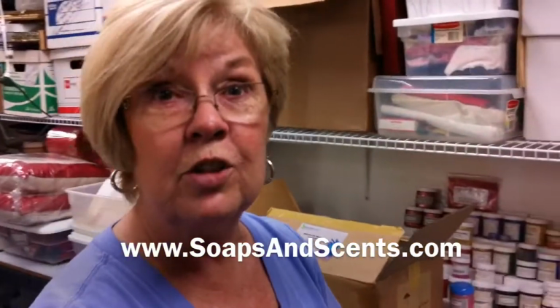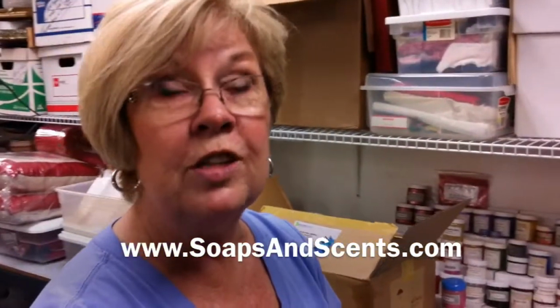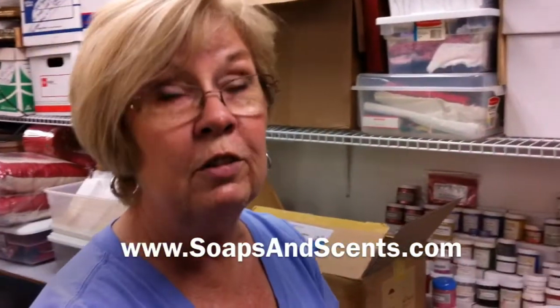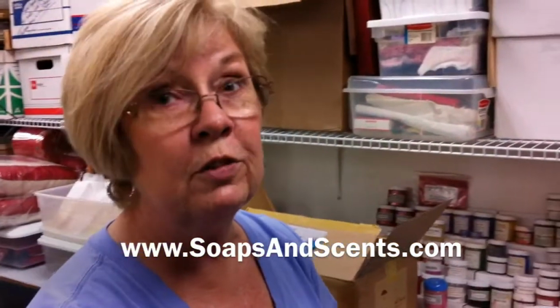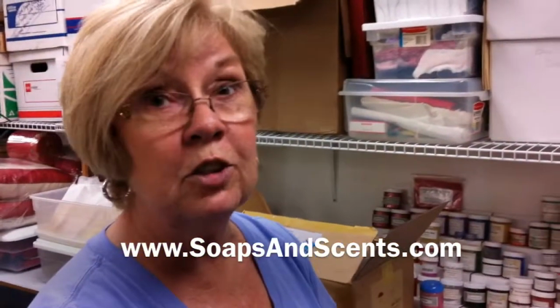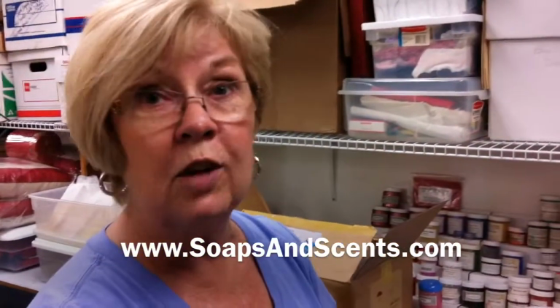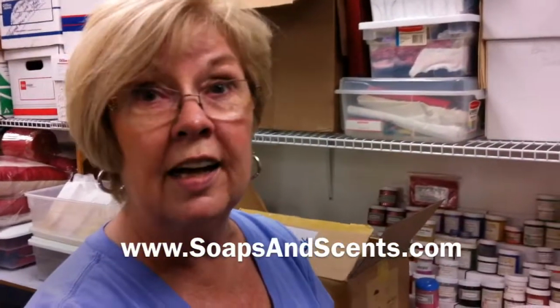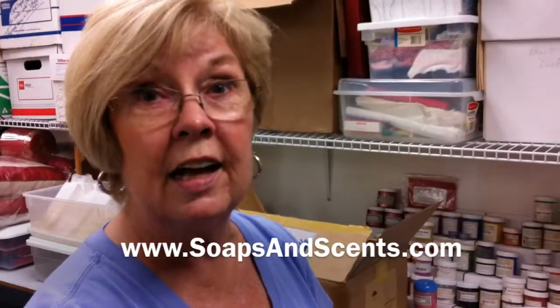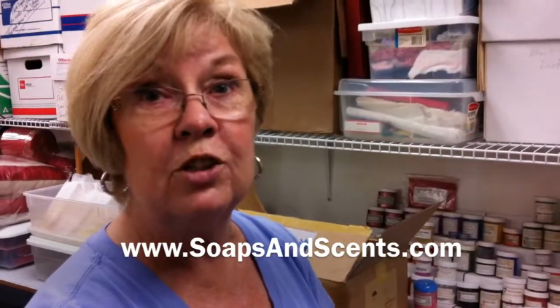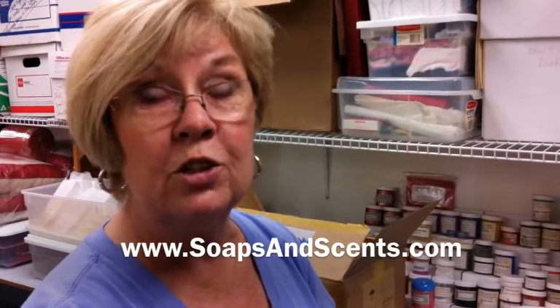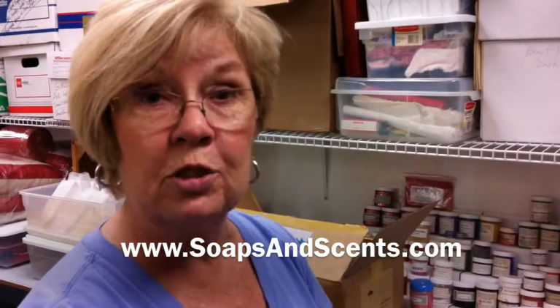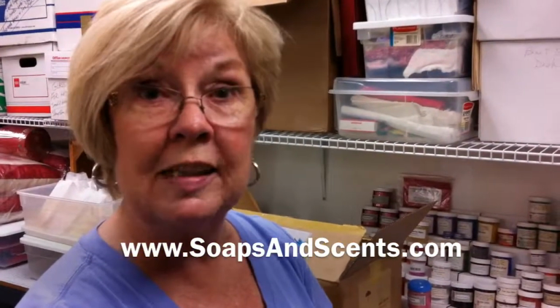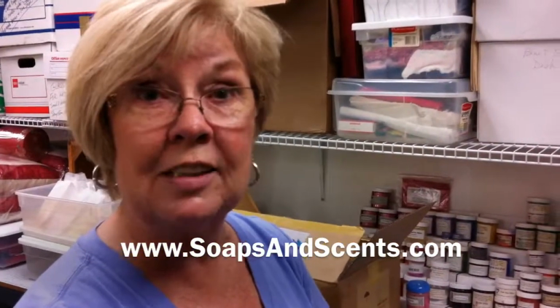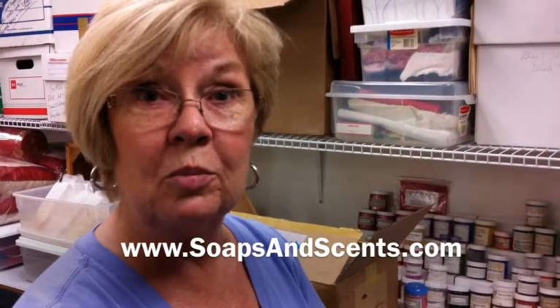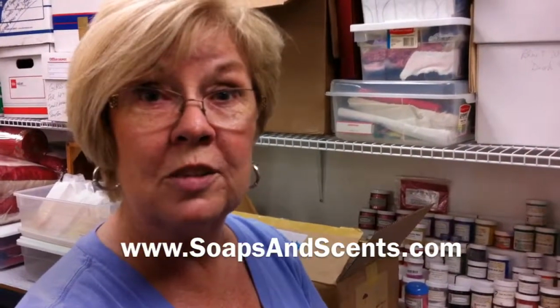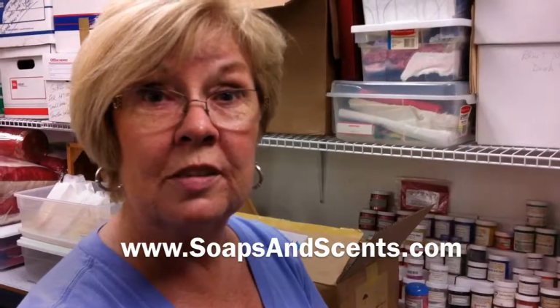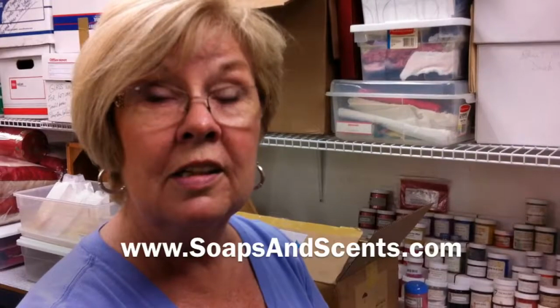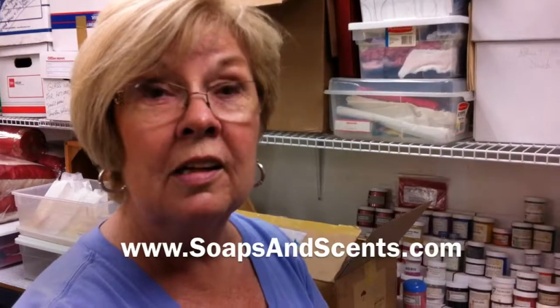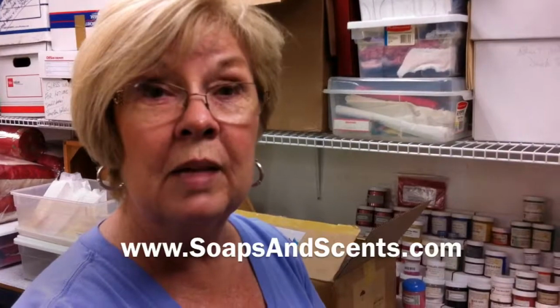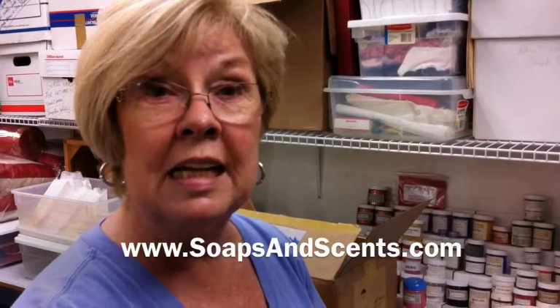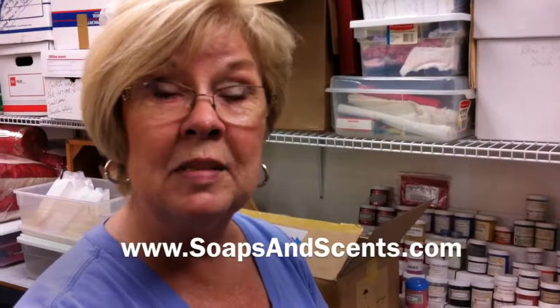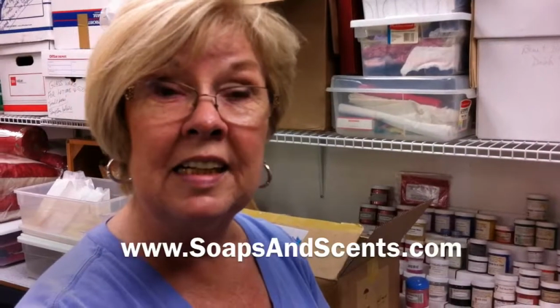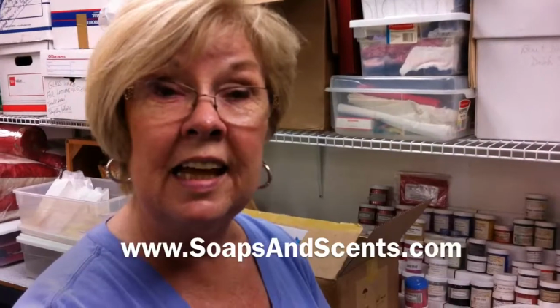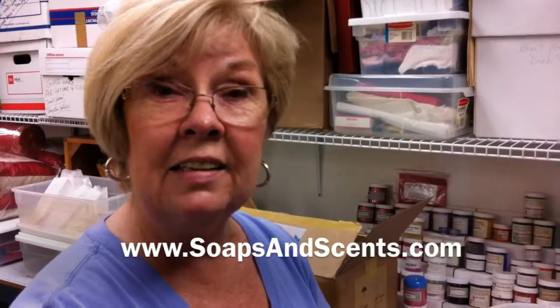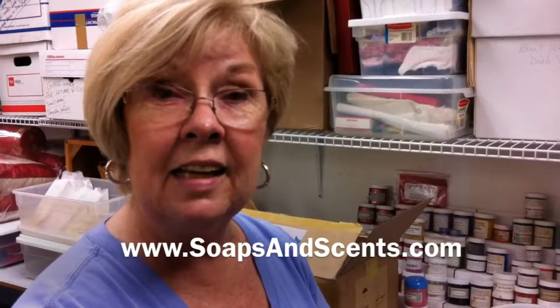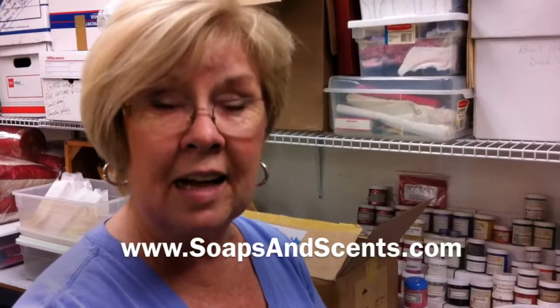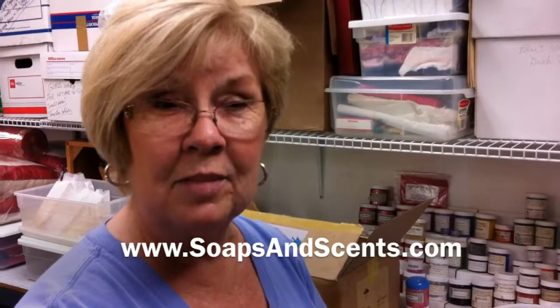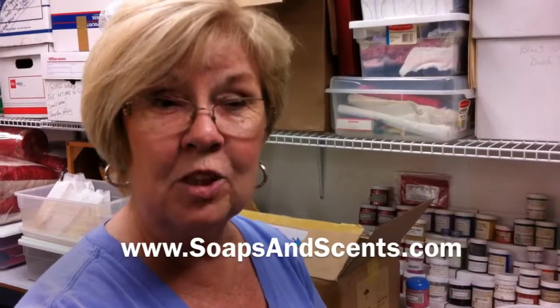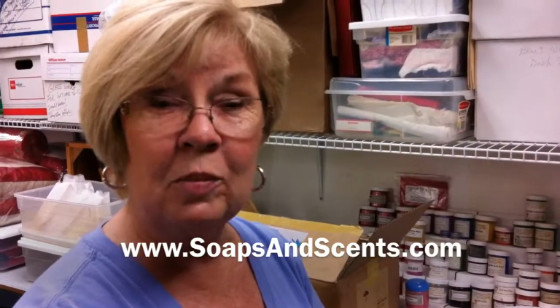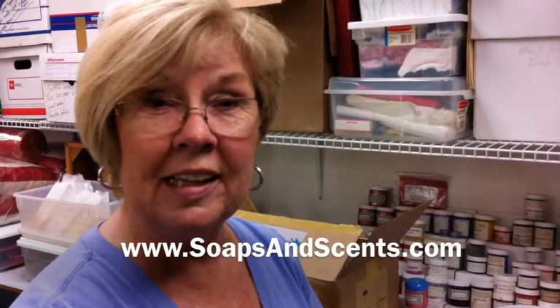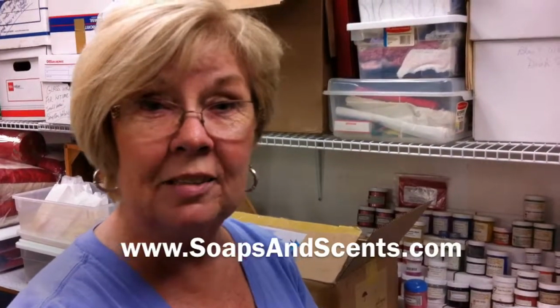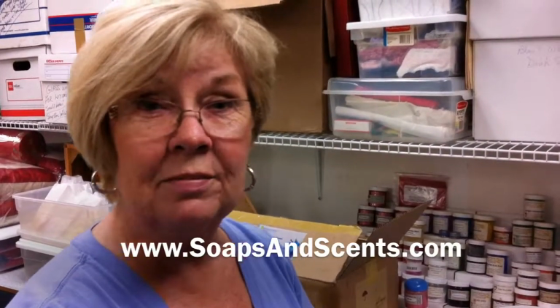You never feel dry after you use my soaps. My name is Lynette, and I'm the Soap Lady — Soap Lily. Thank you.